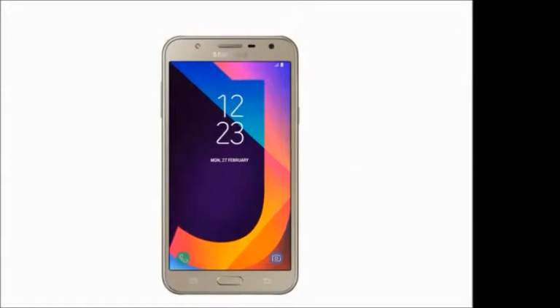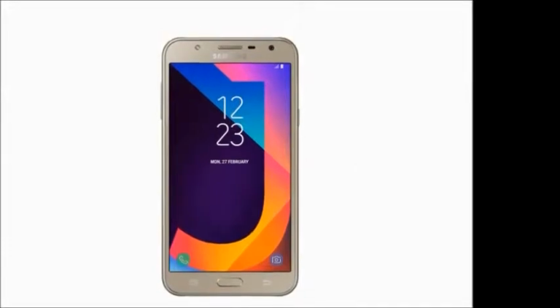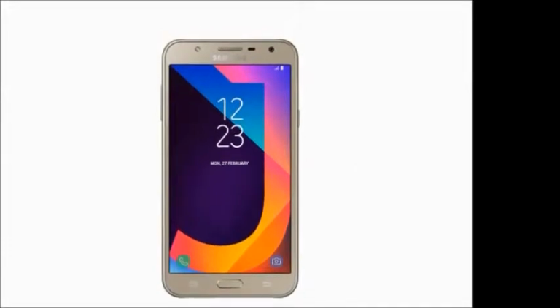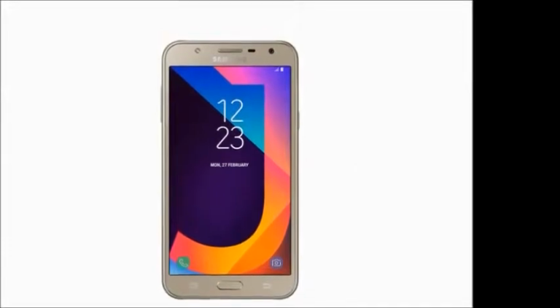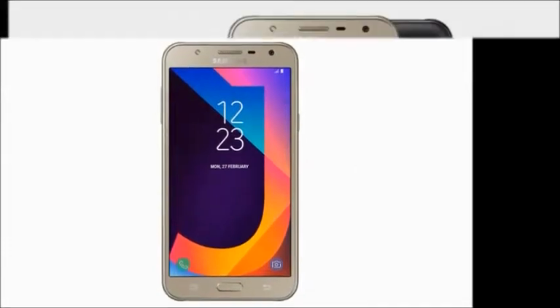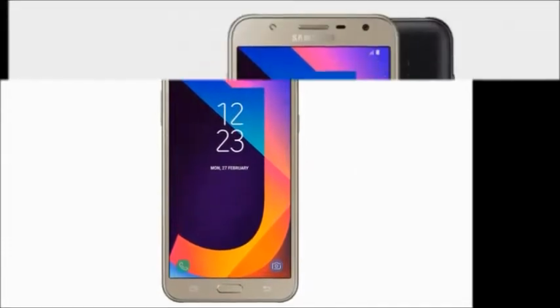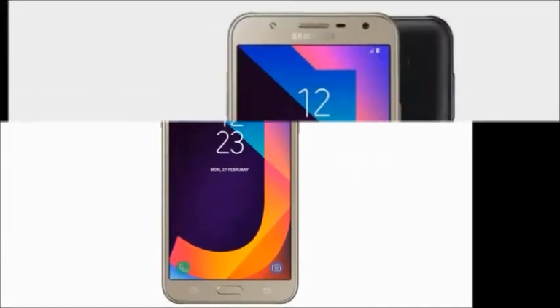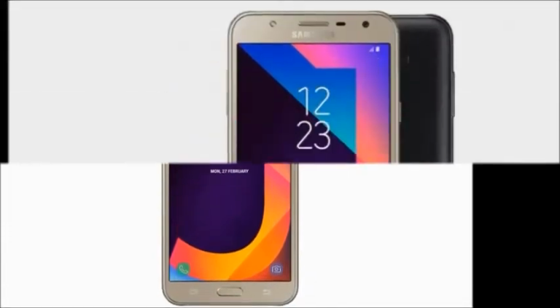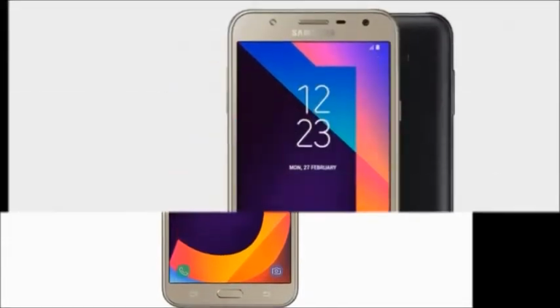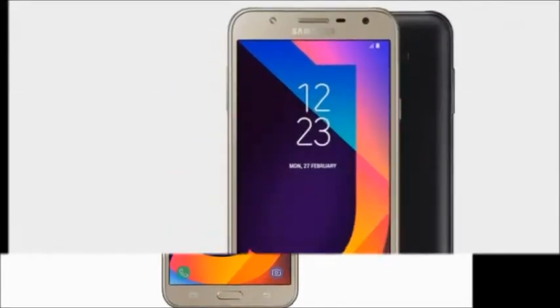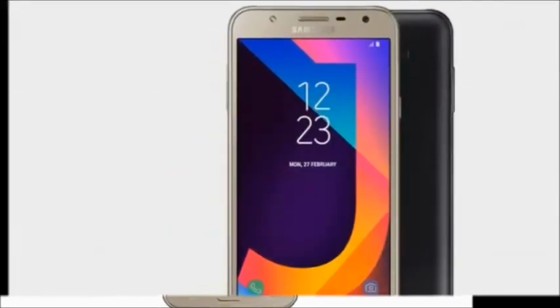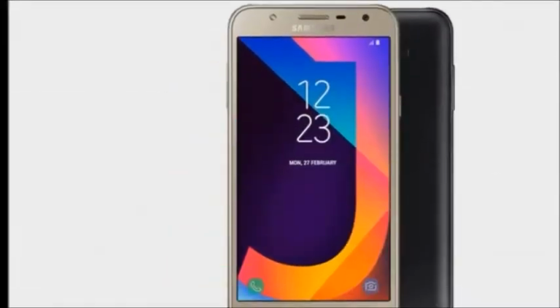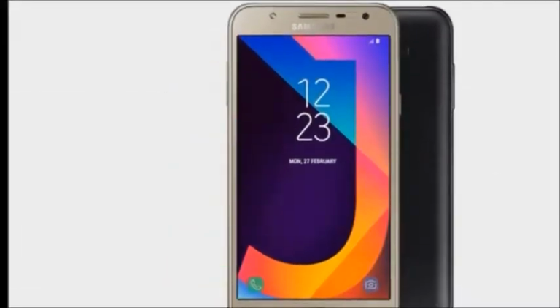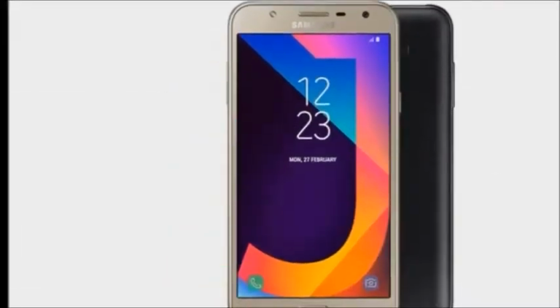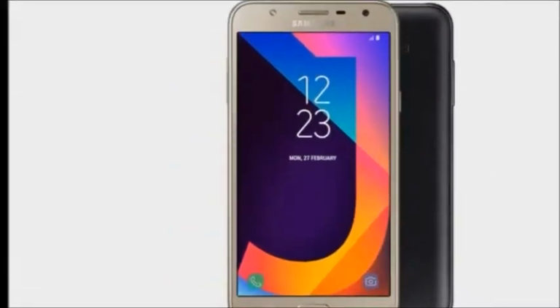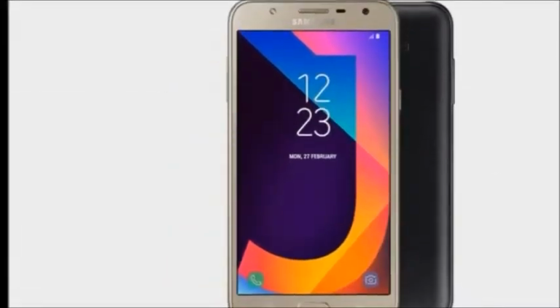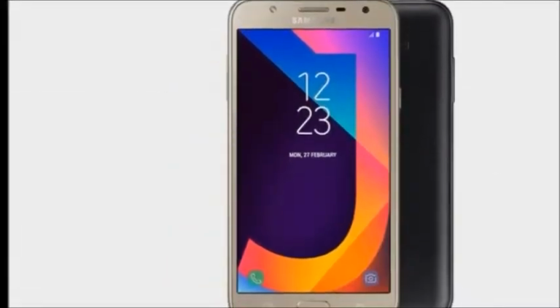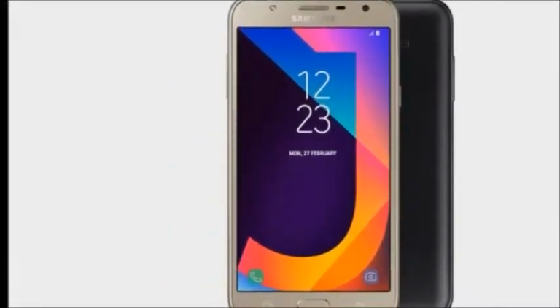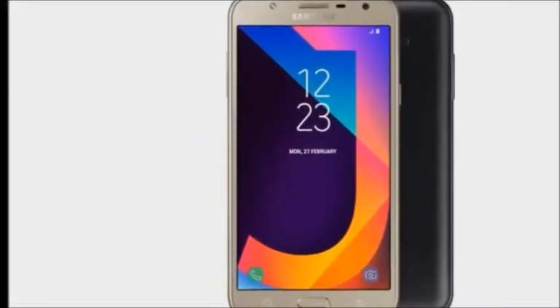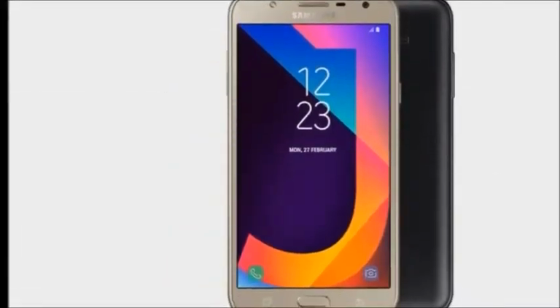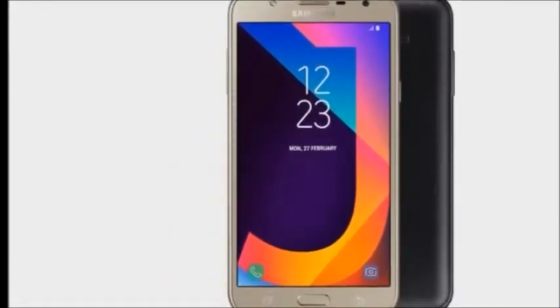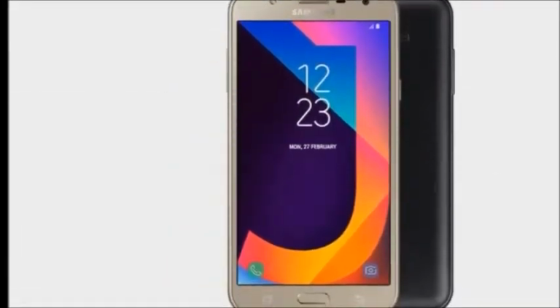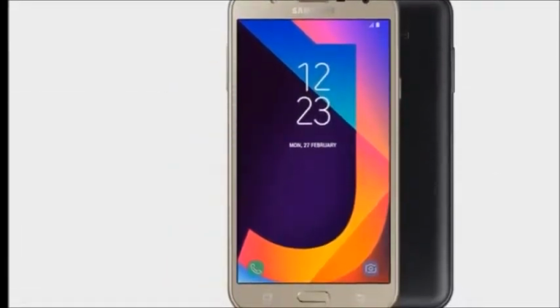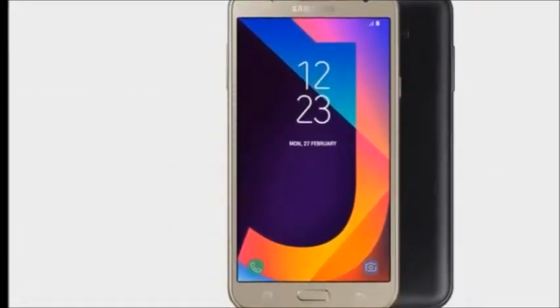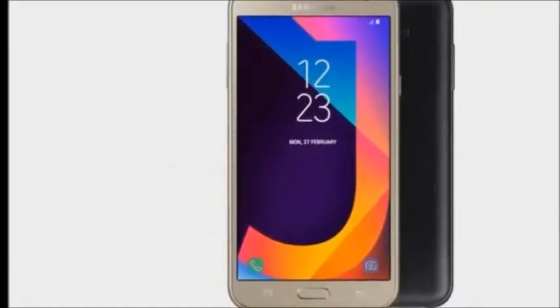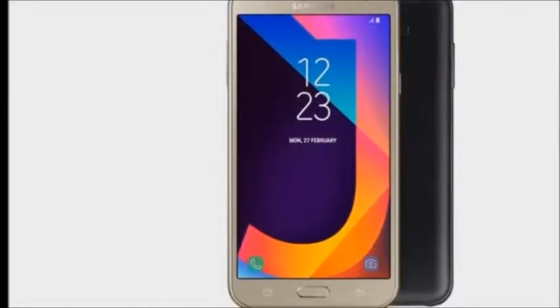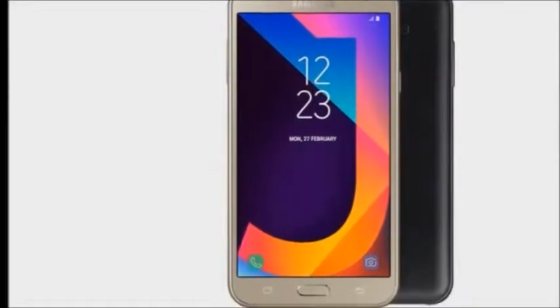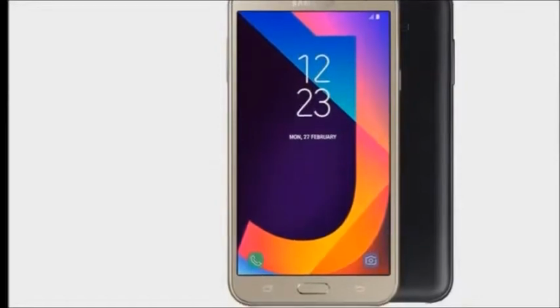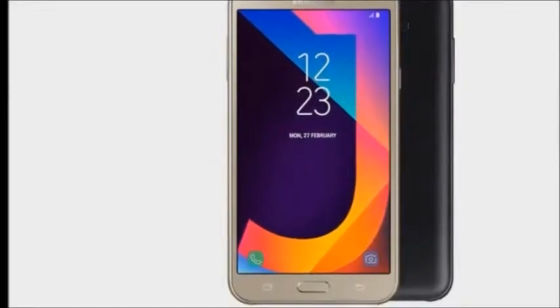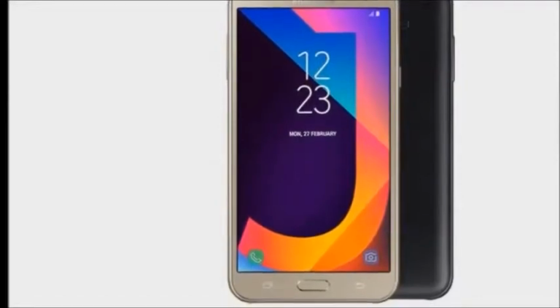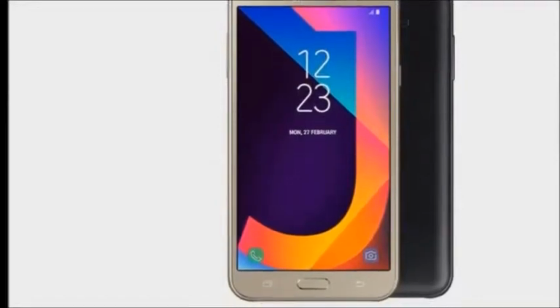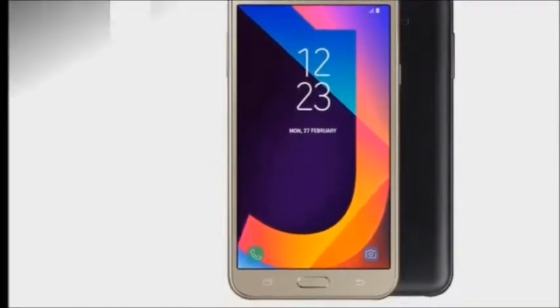It also features a 5MP front camera, 3000mAh battery, and an Exynos Octa-core 1.6GHz processor.